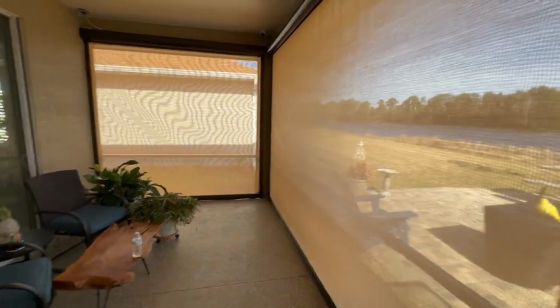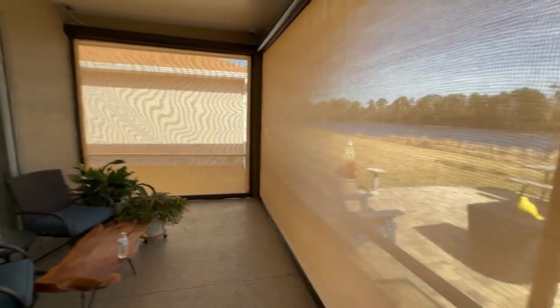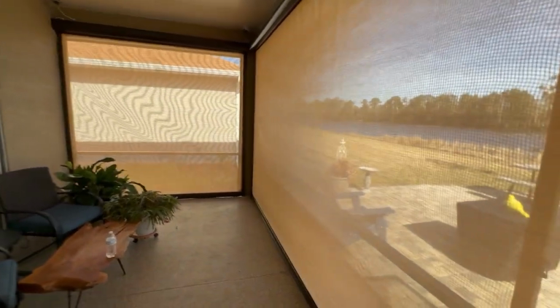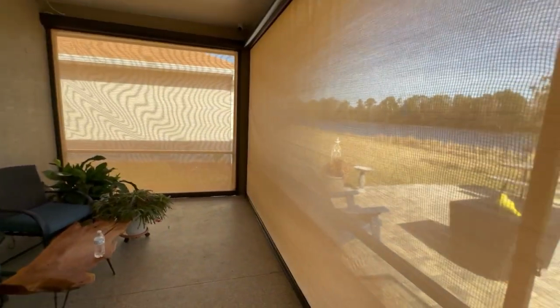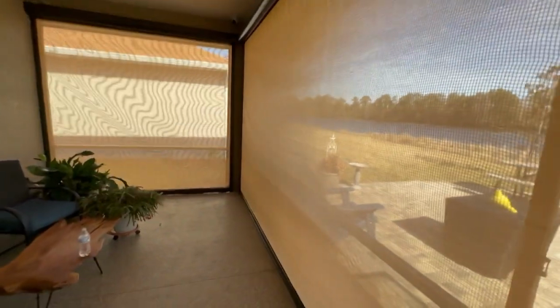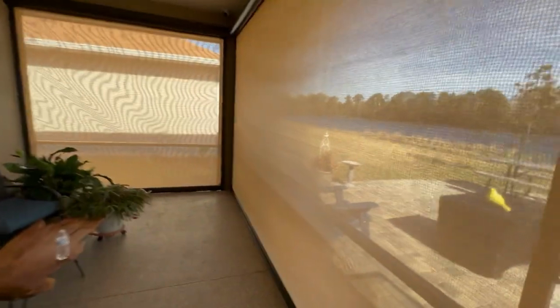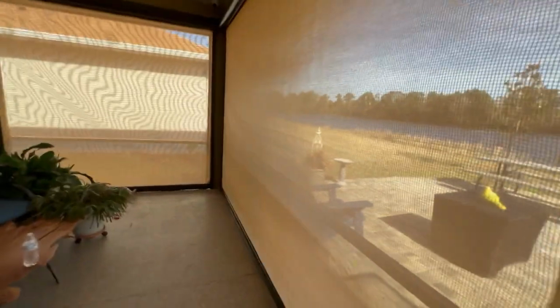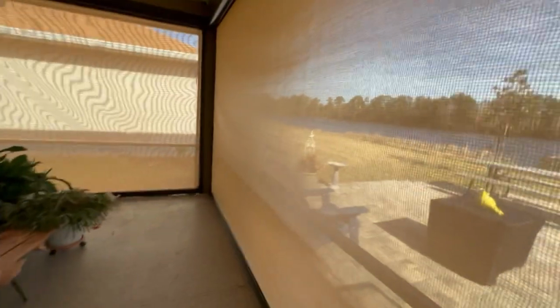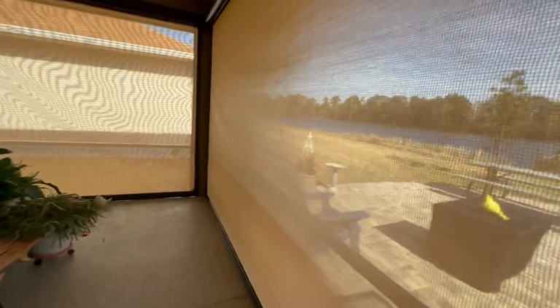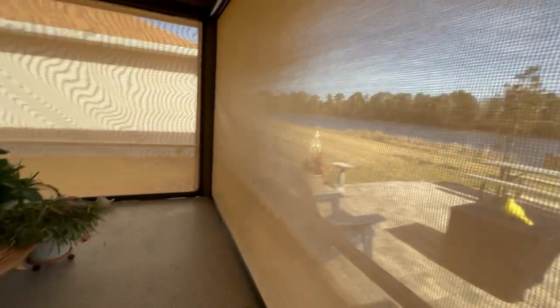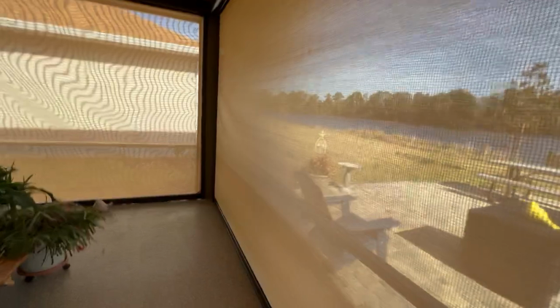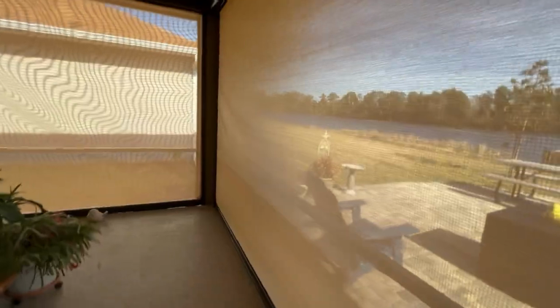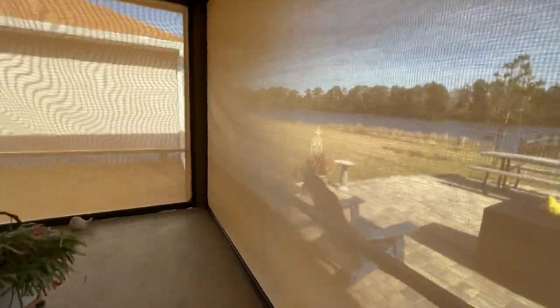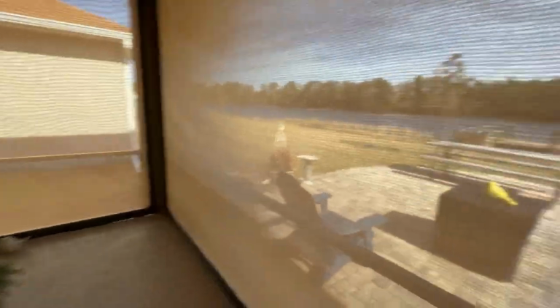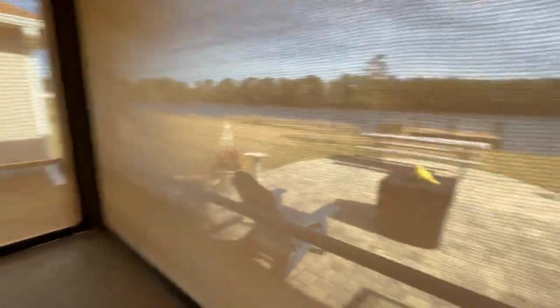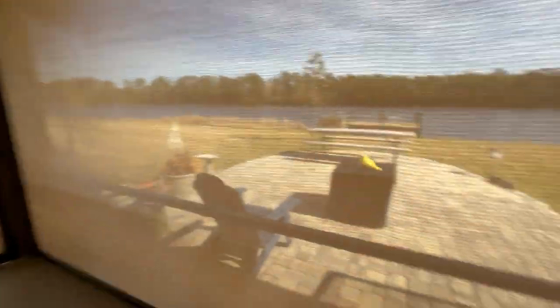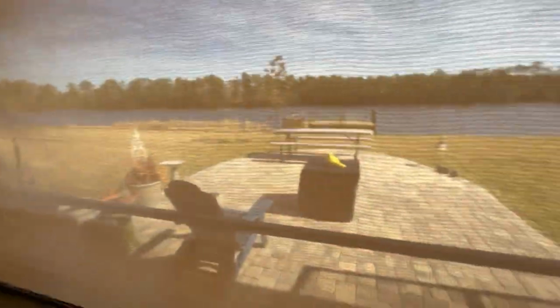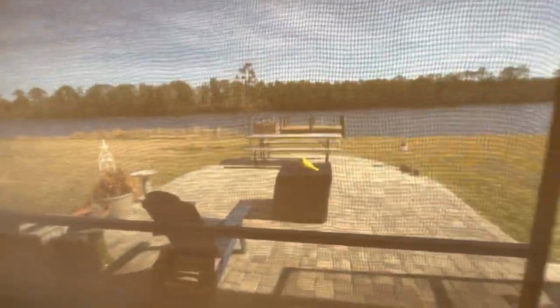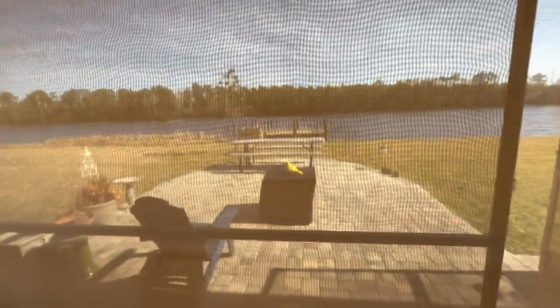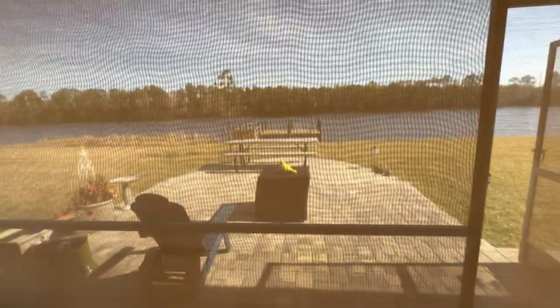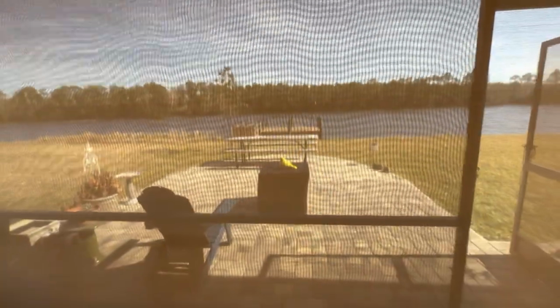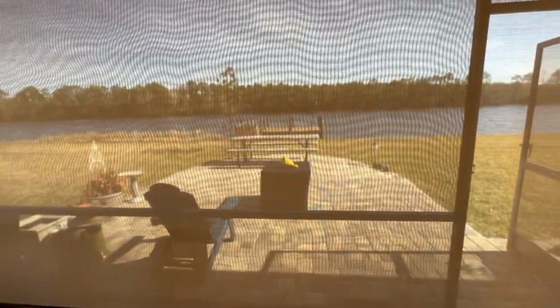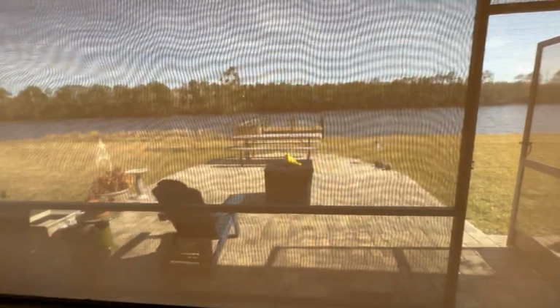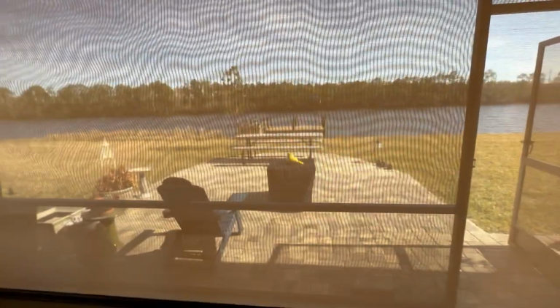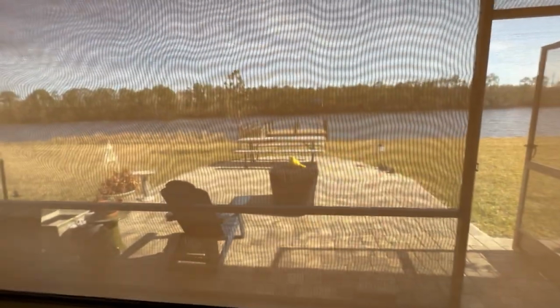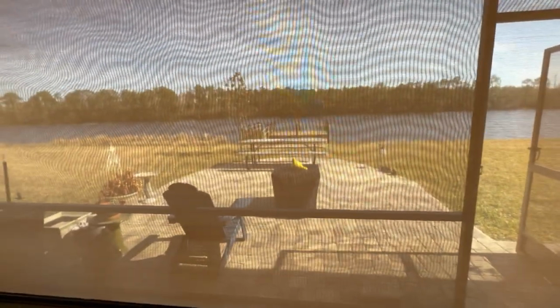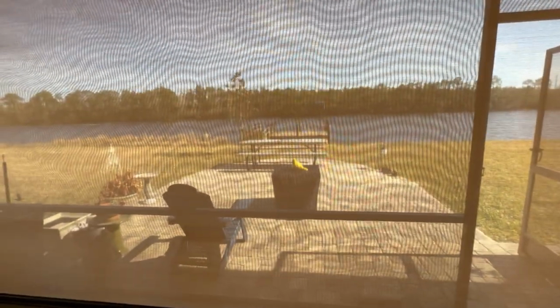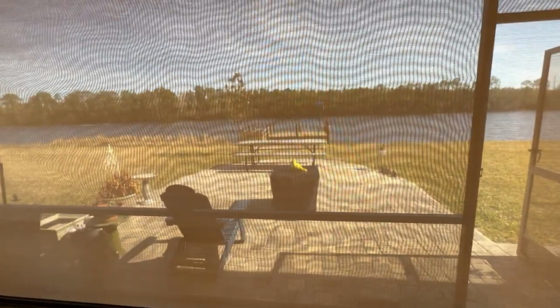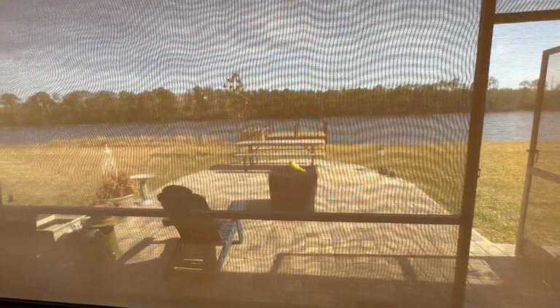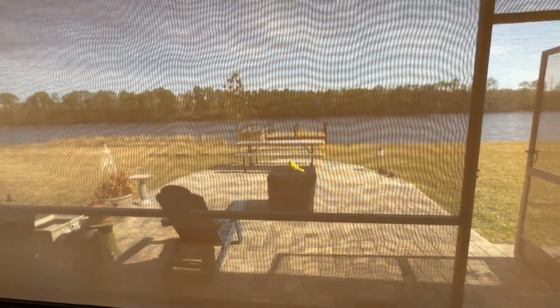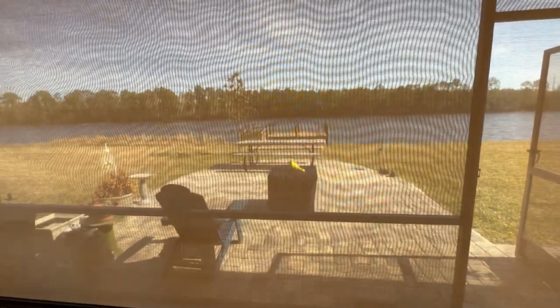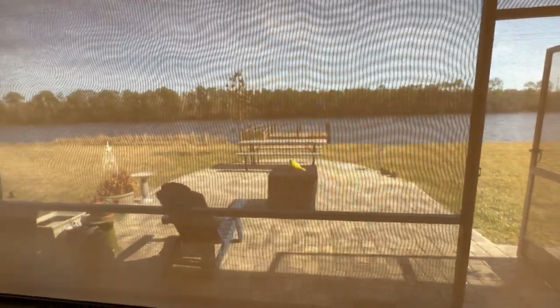So that's what it looks like from the inside. Looking straight on, you can see pretty well. Let's go ahead and roll them back up.